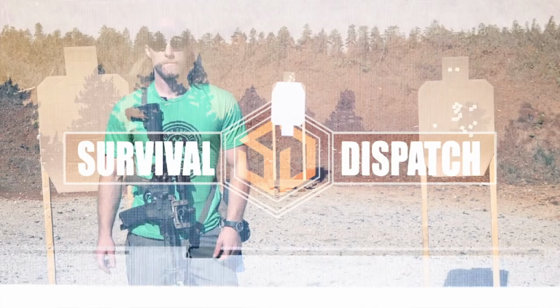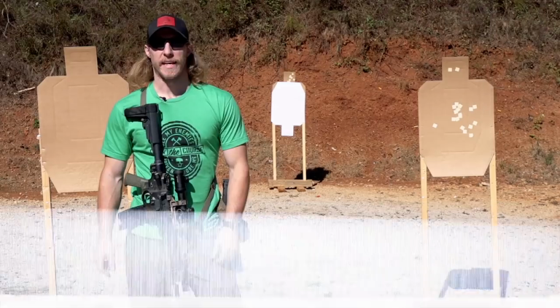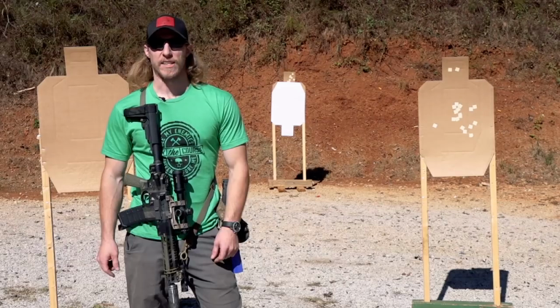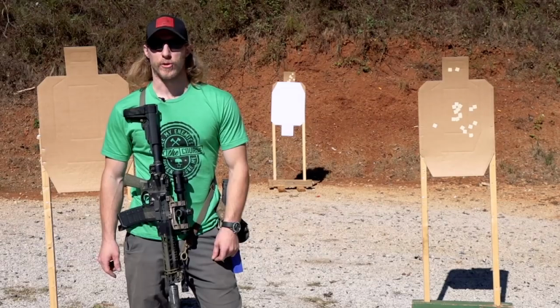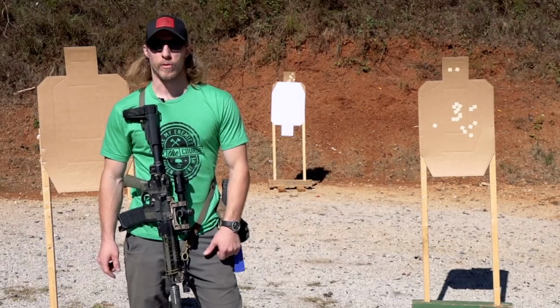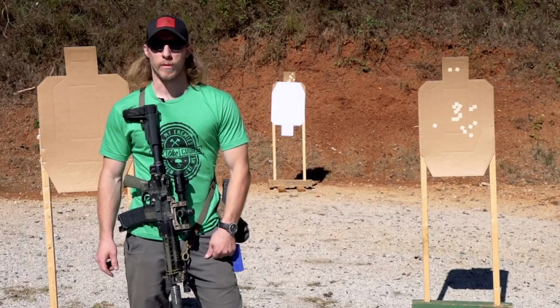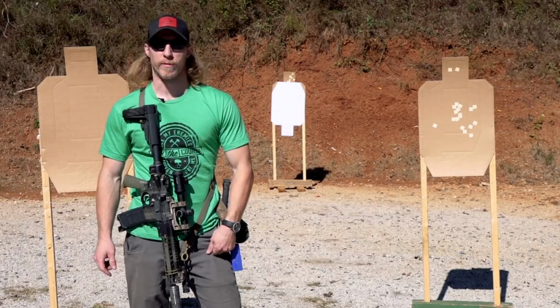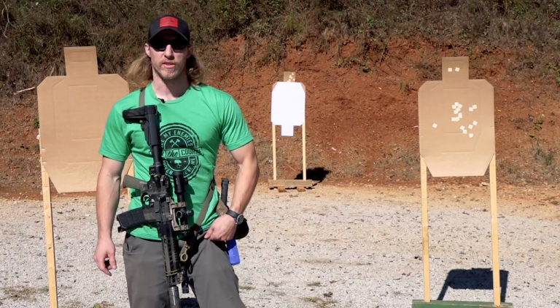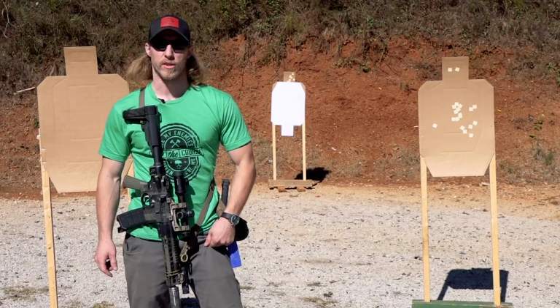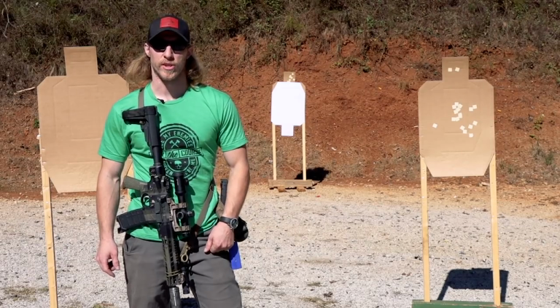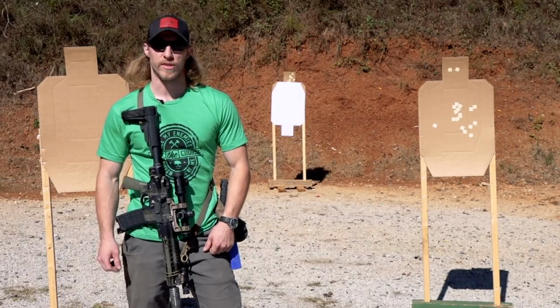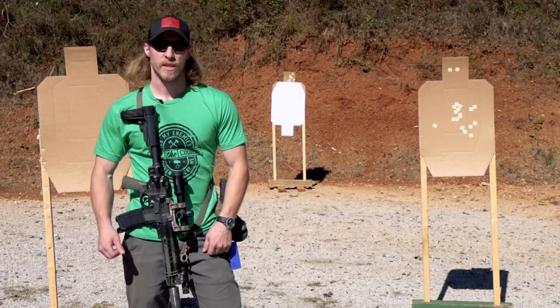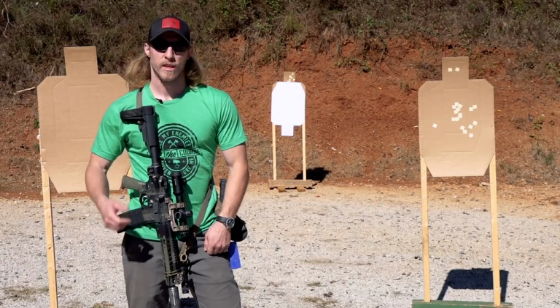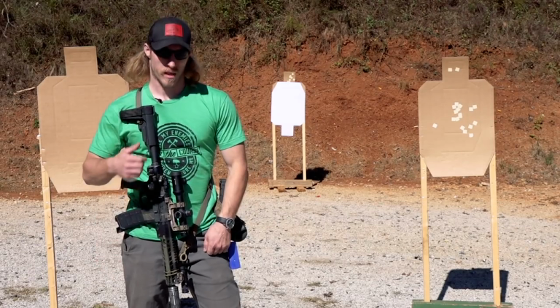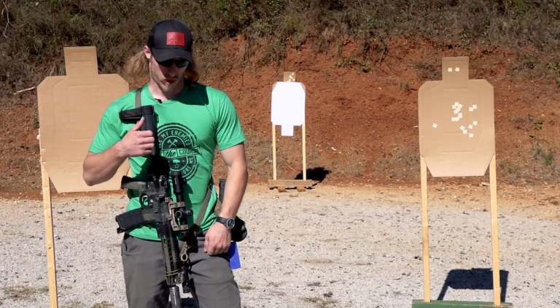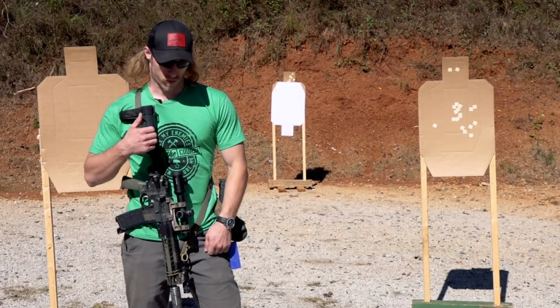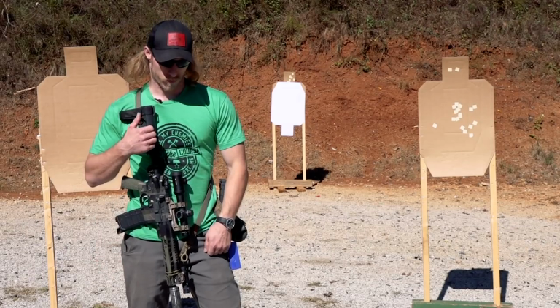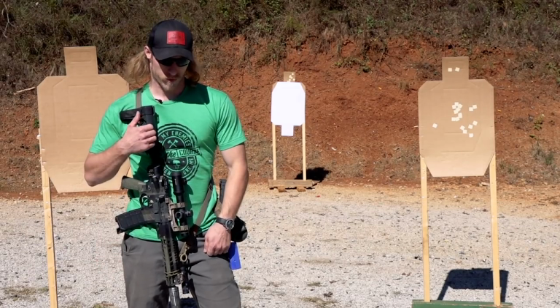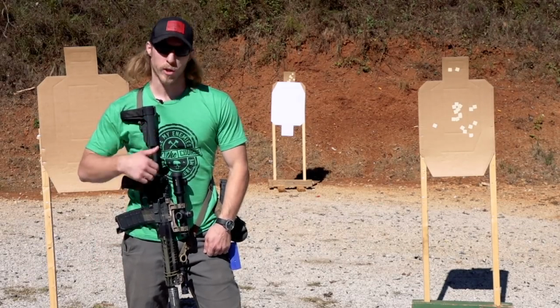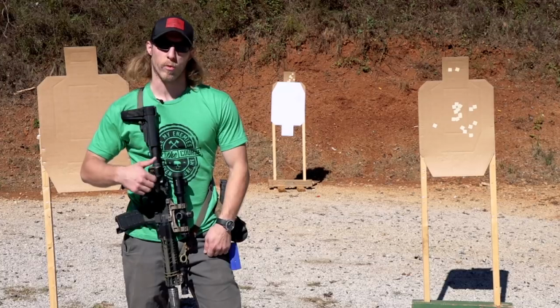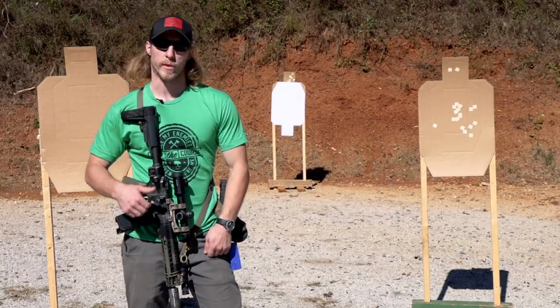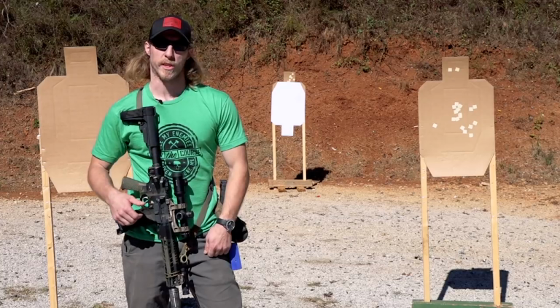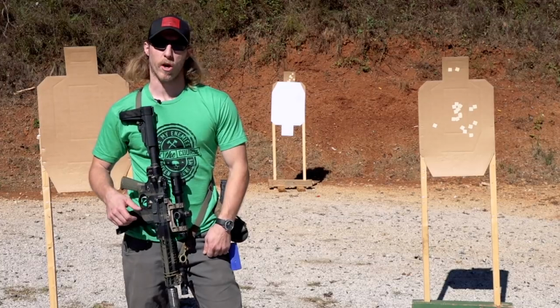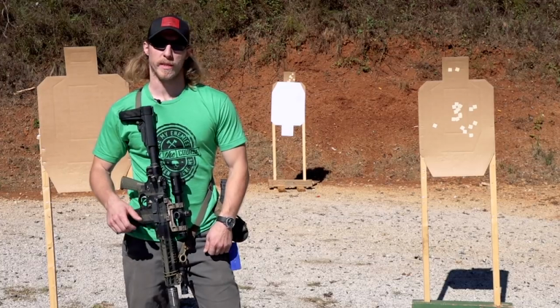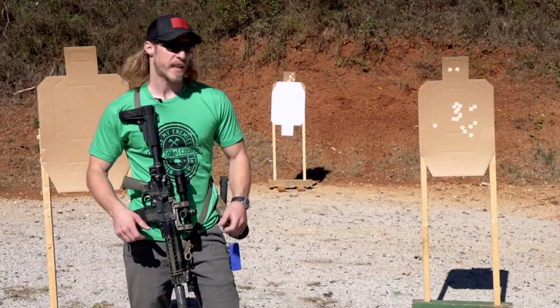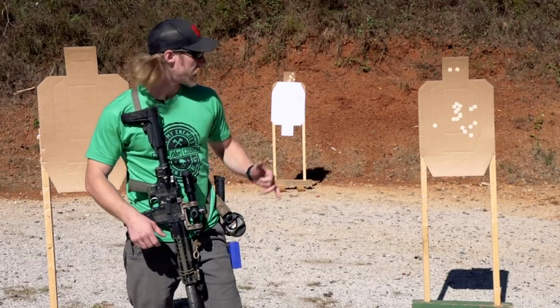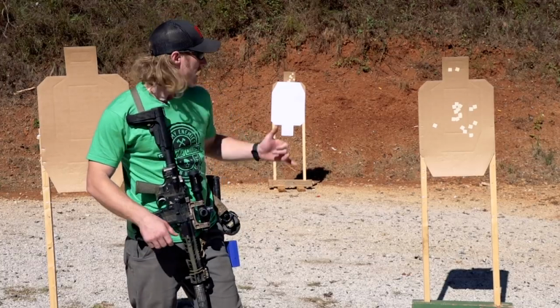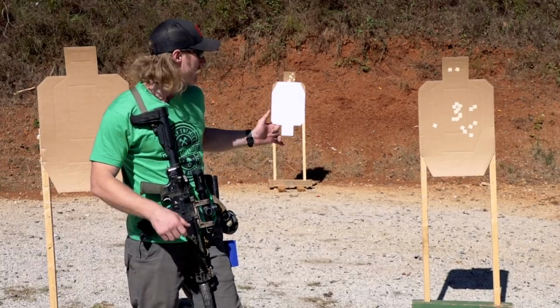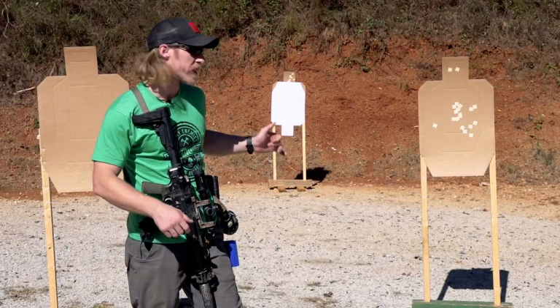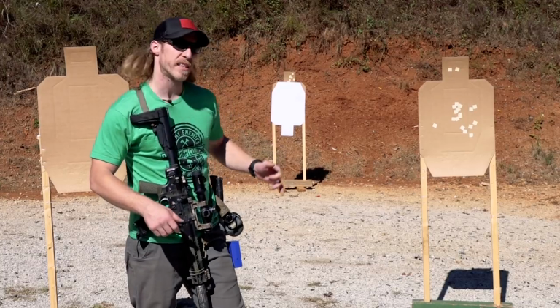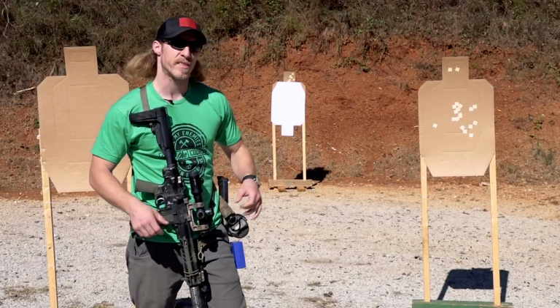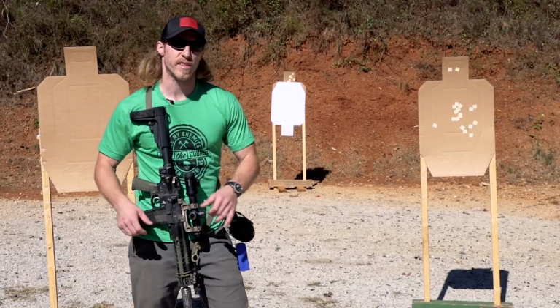Hey guys, Chris Wimert, Veil Solutions. Going to do a little work with the carbine today at varying distances.